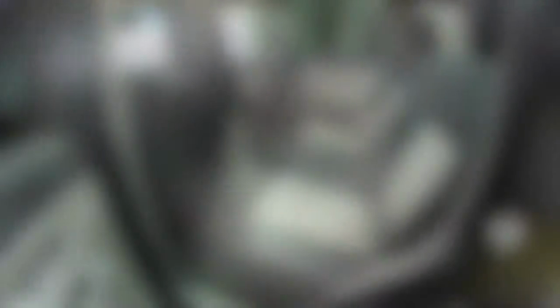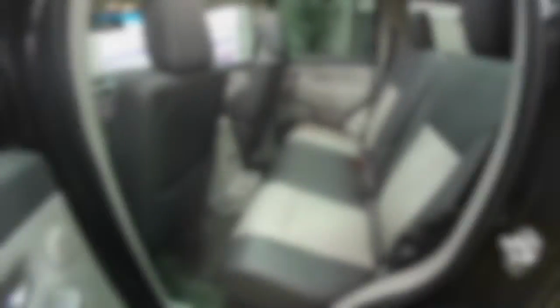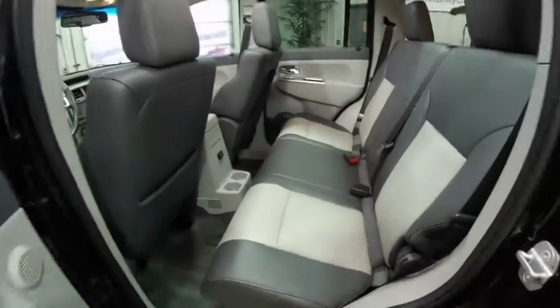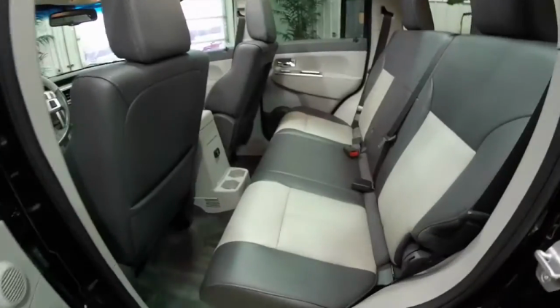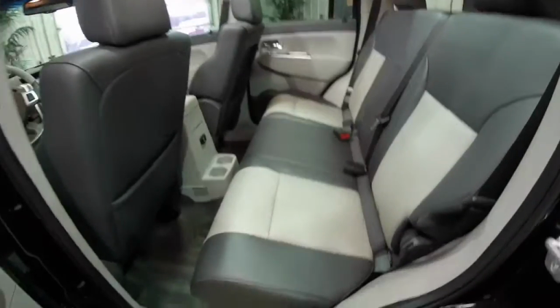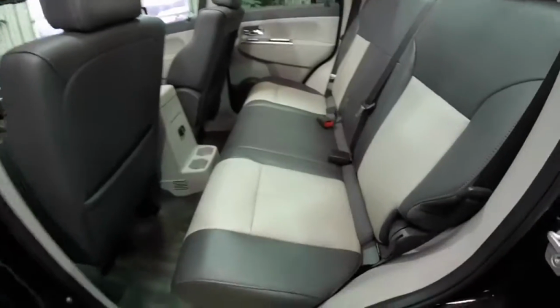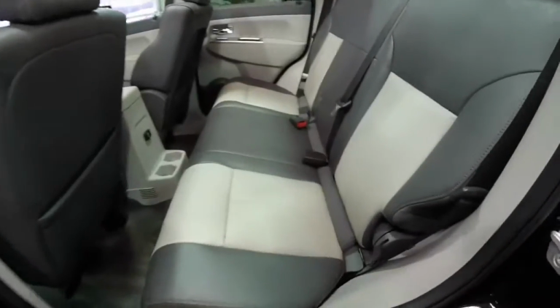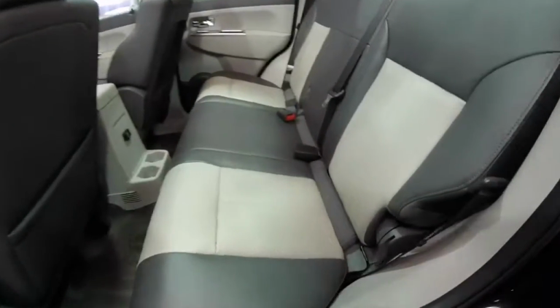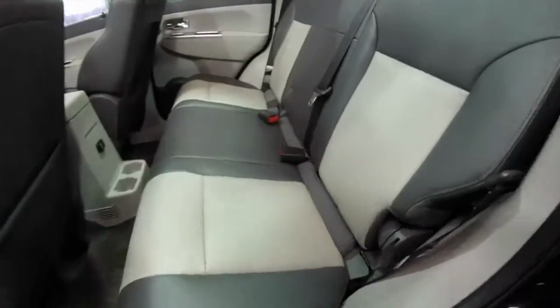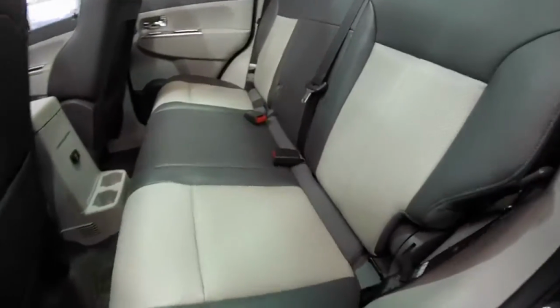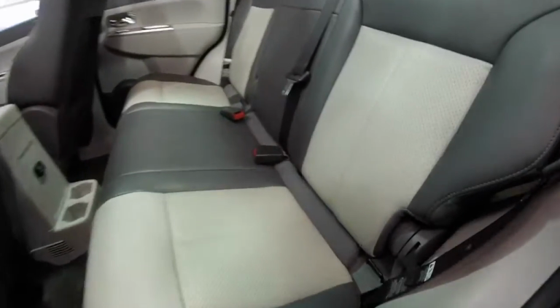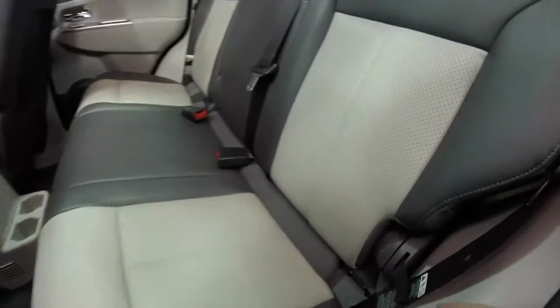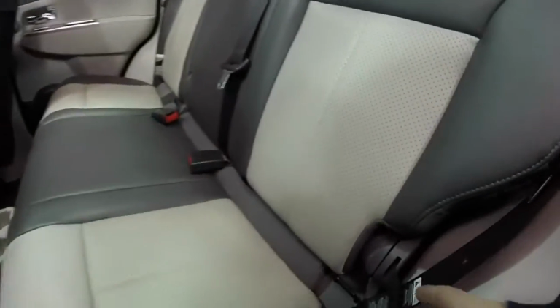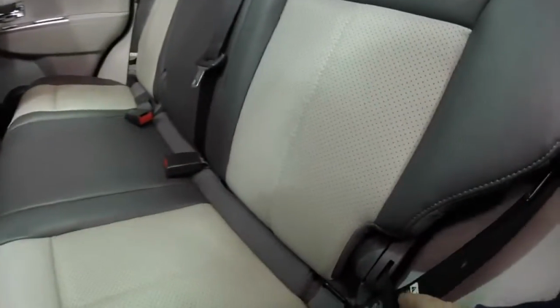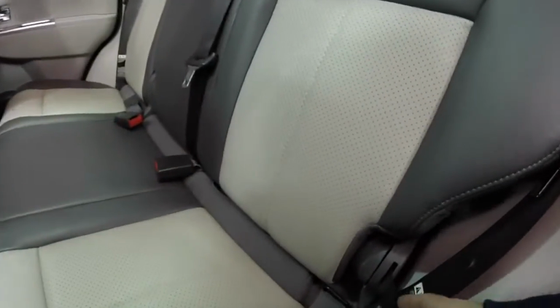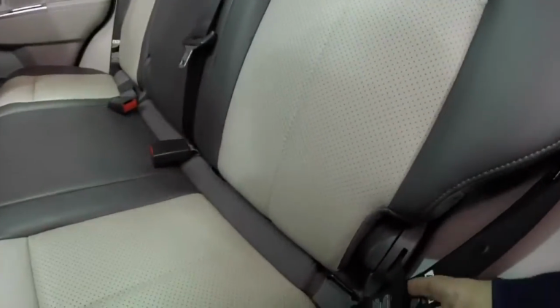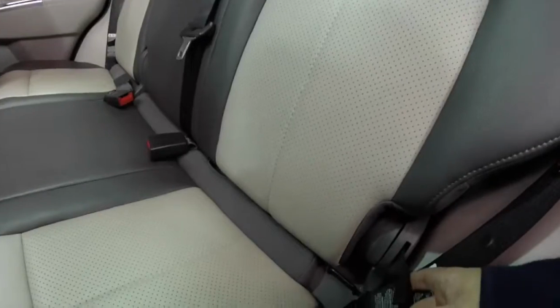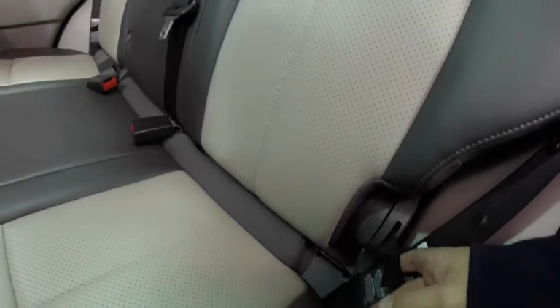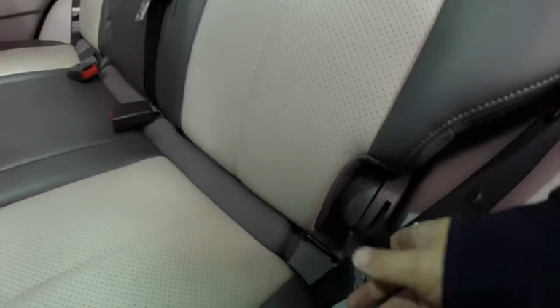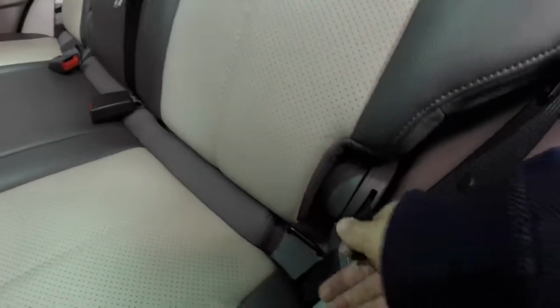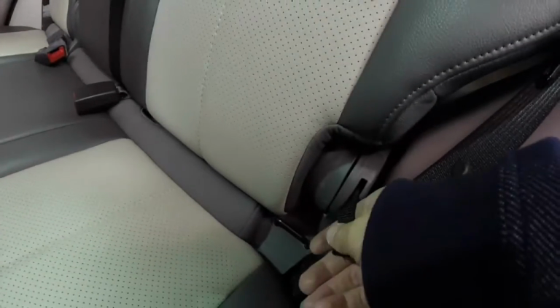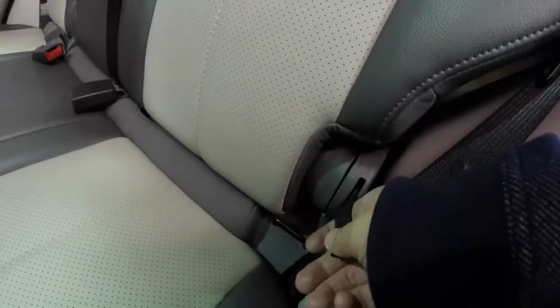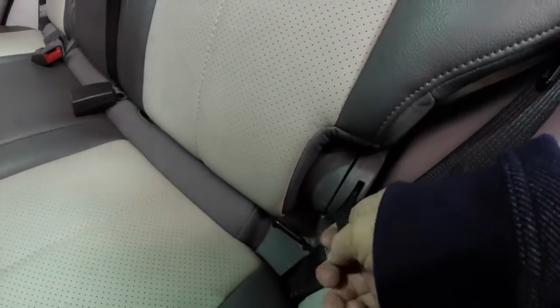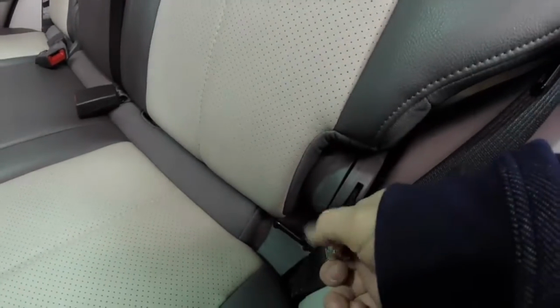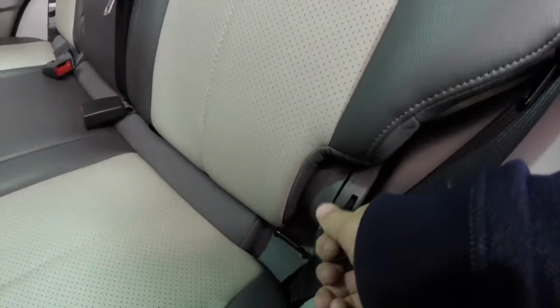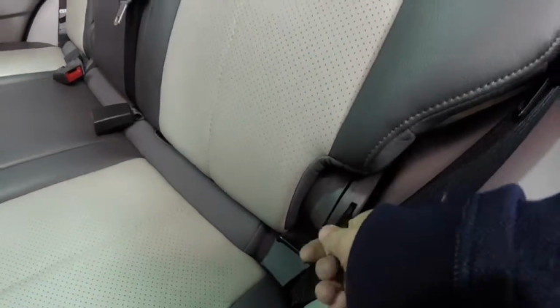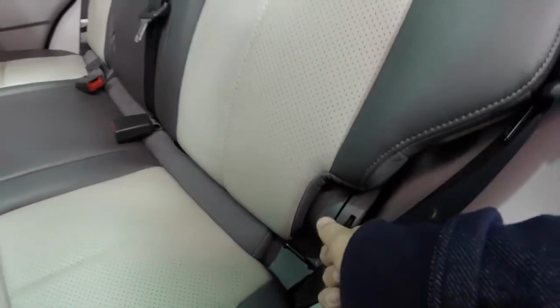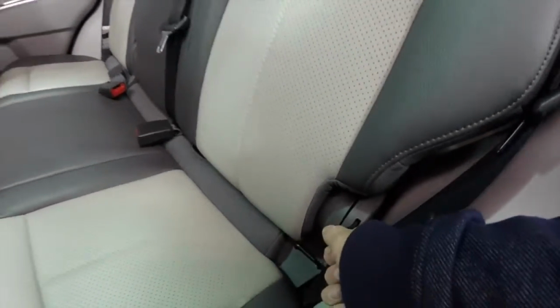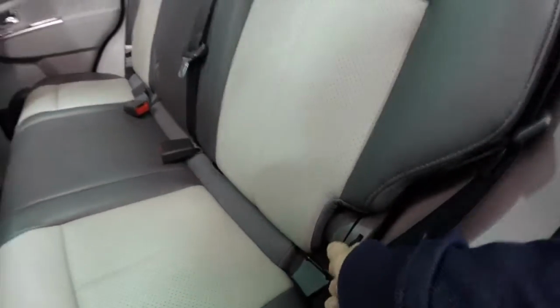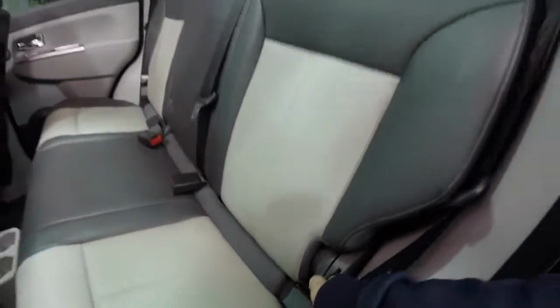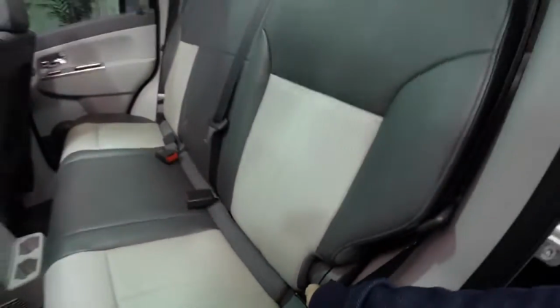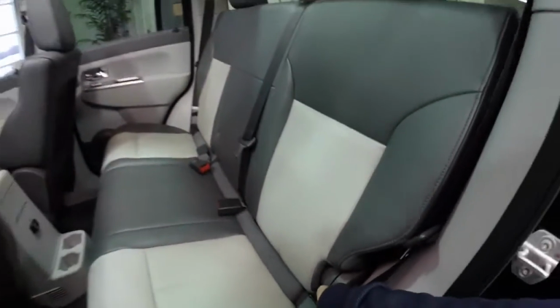Alright, to fold the seats is very easy. To do so, just locate the tether at the base of the seat and pull it.